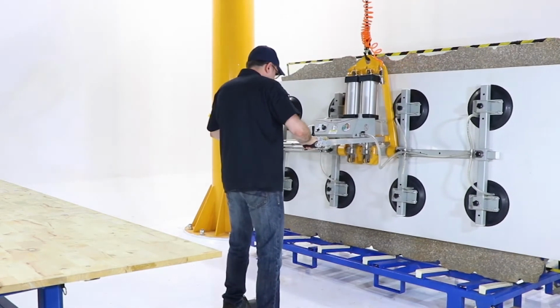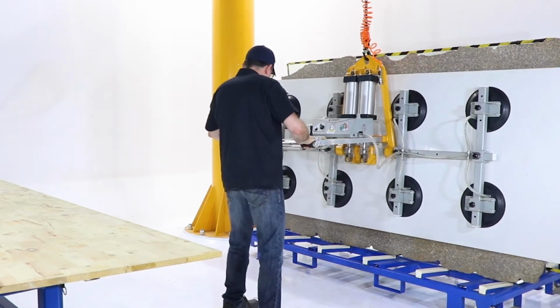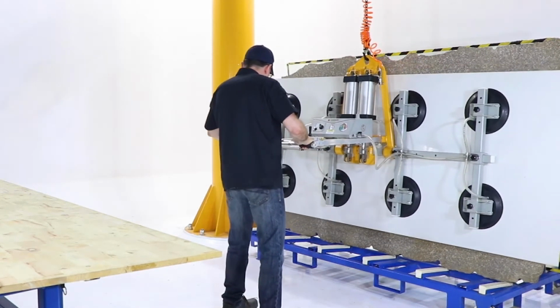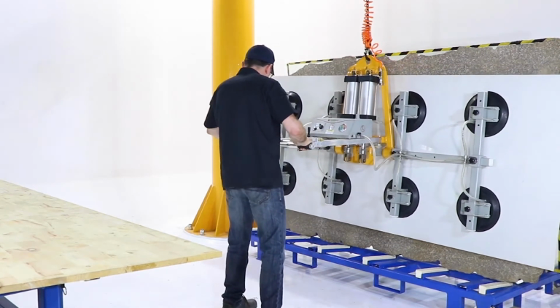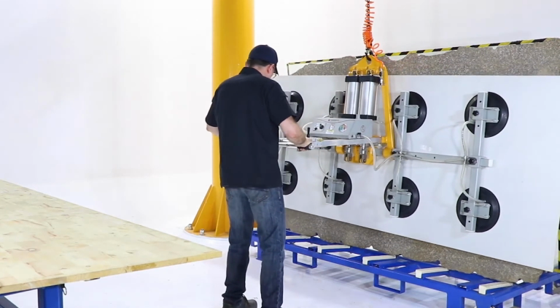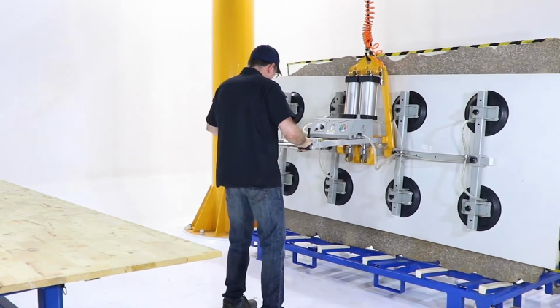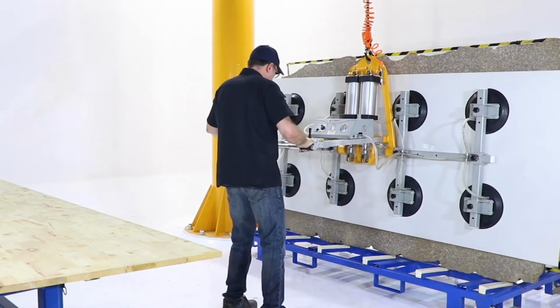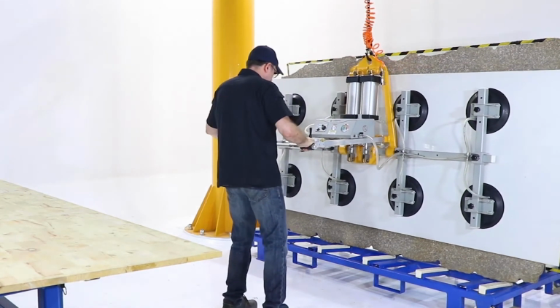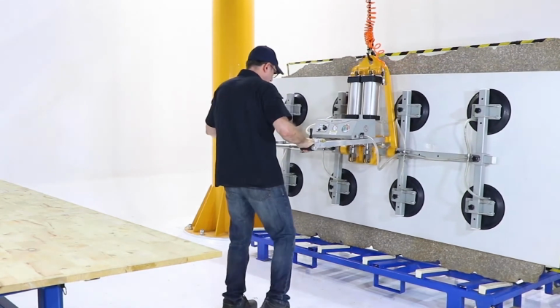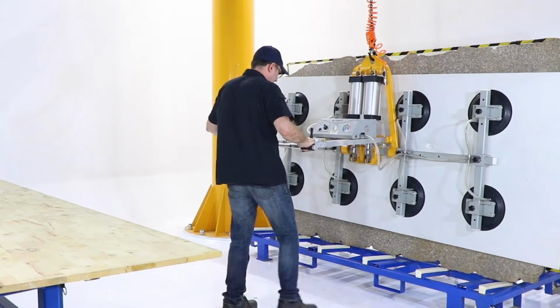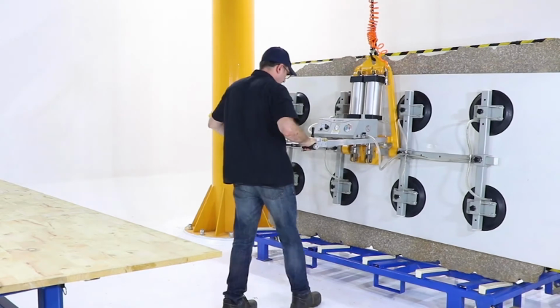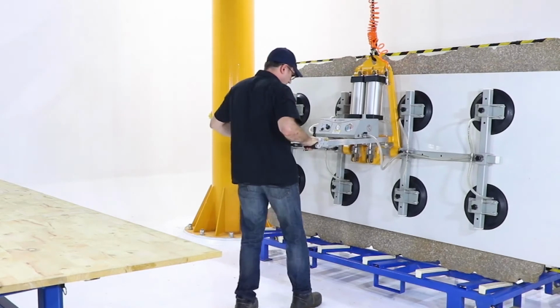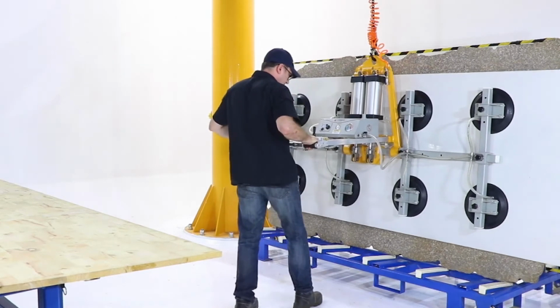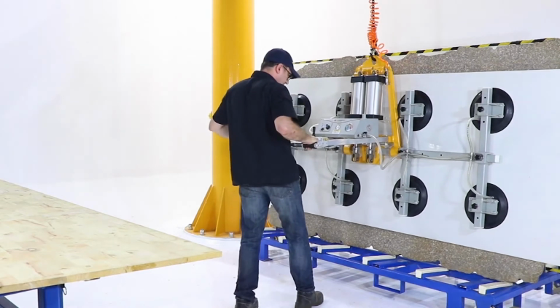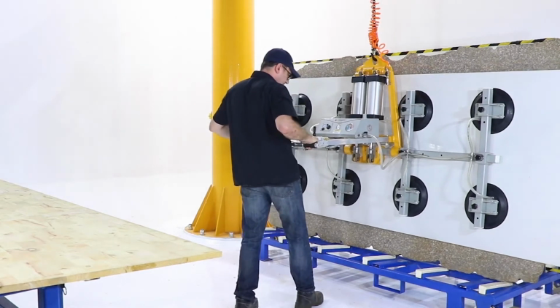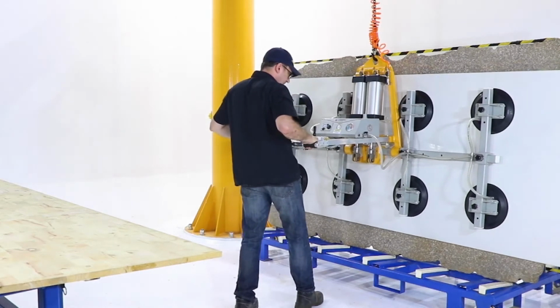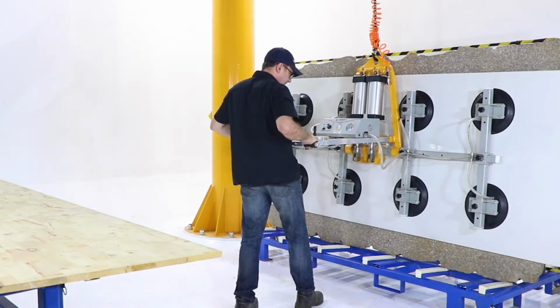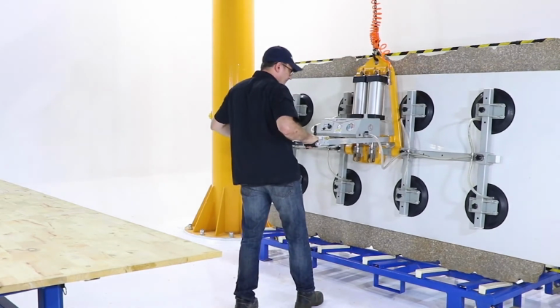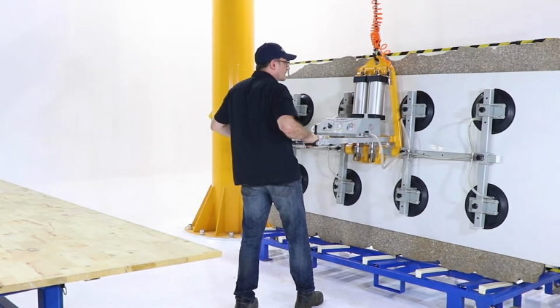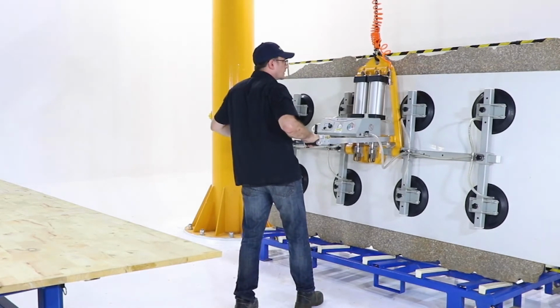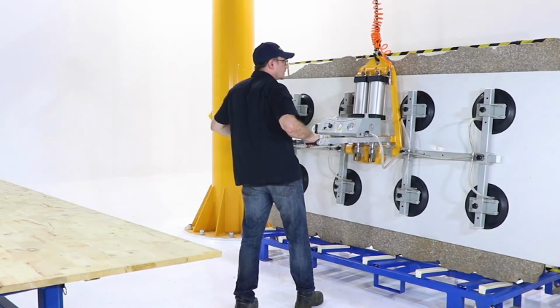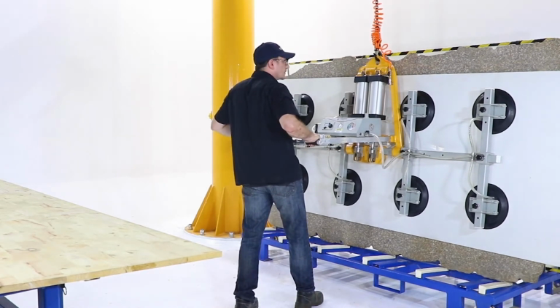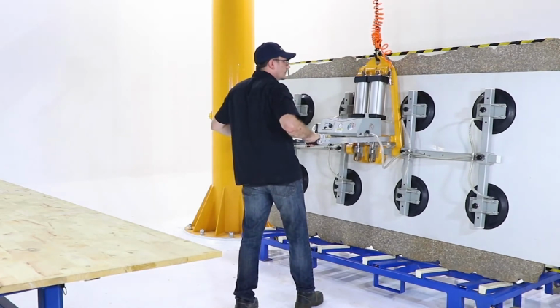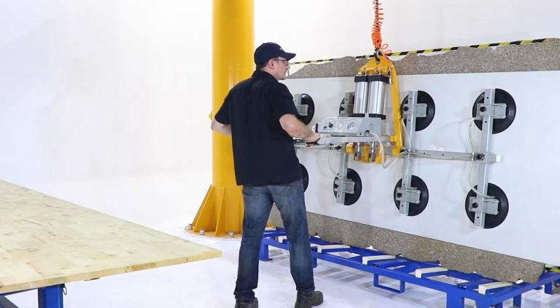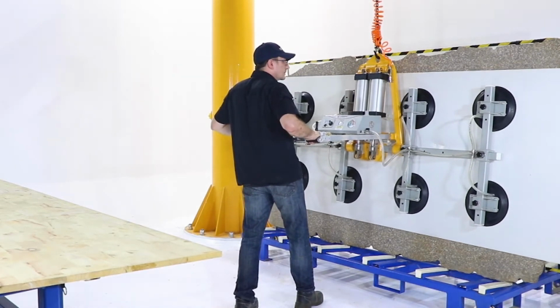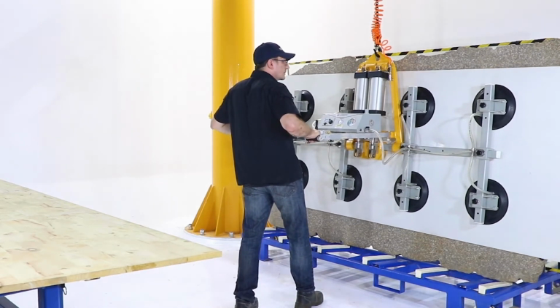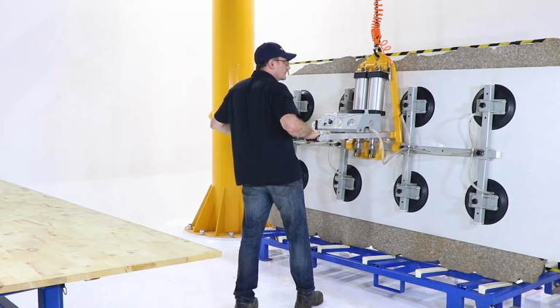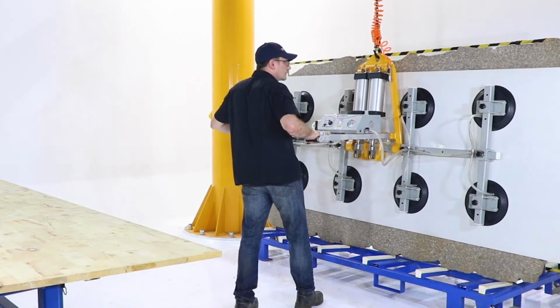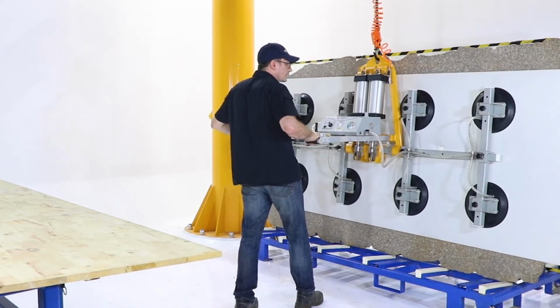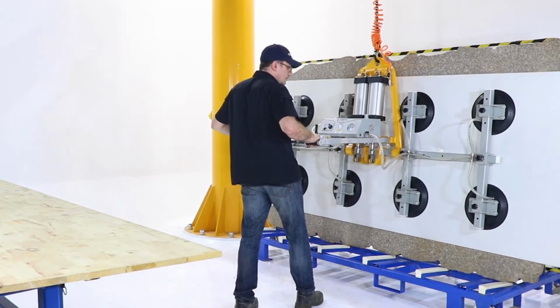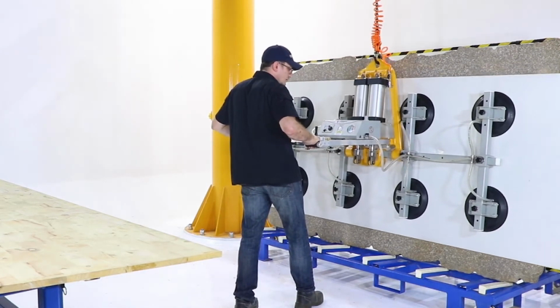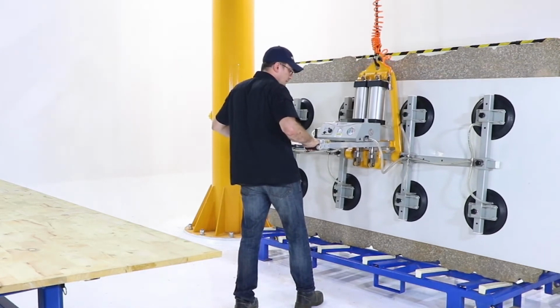Lift, turn, and place porcelain sheet on a frame, saw table, or wherever needed.